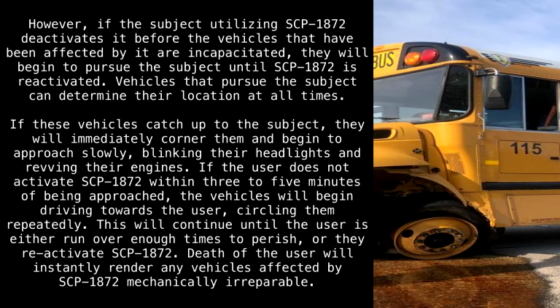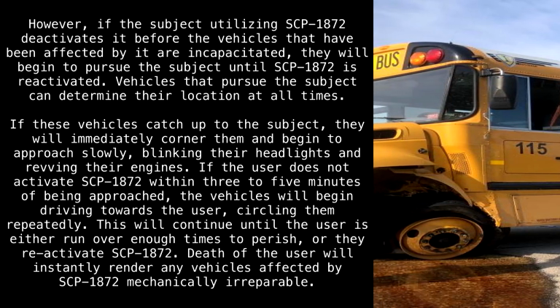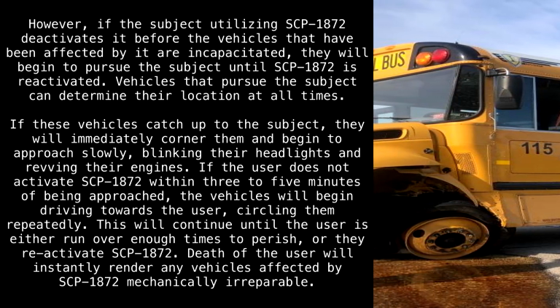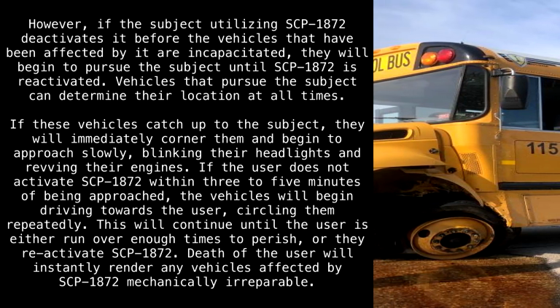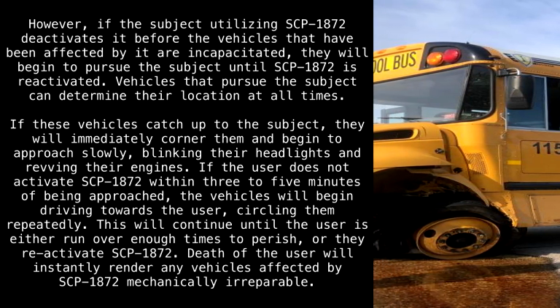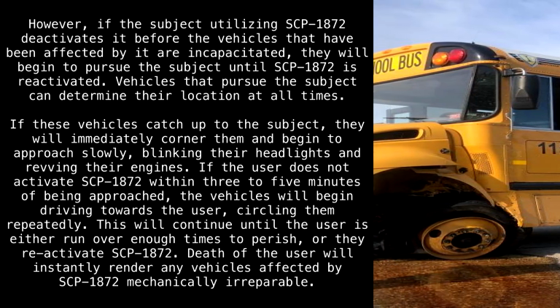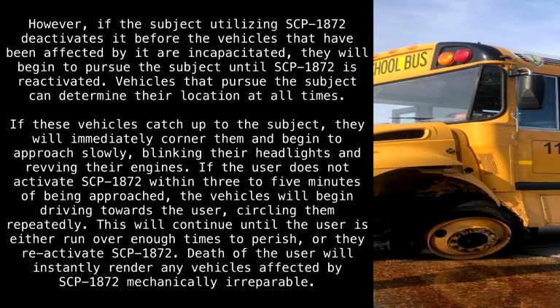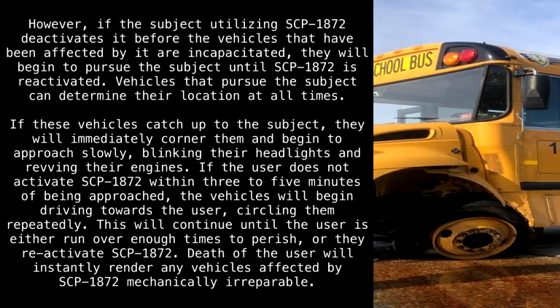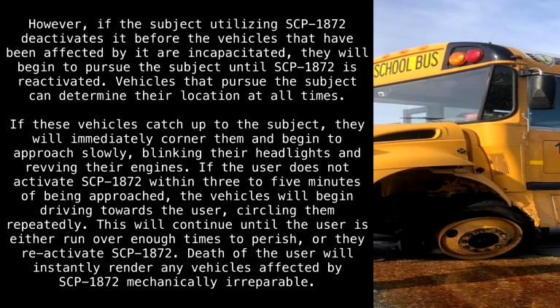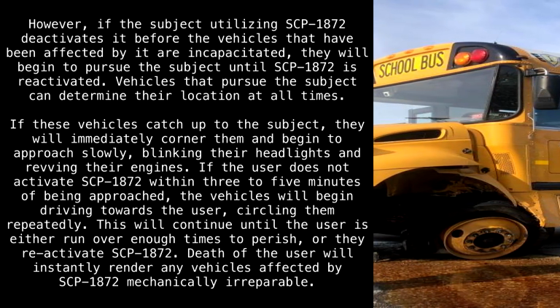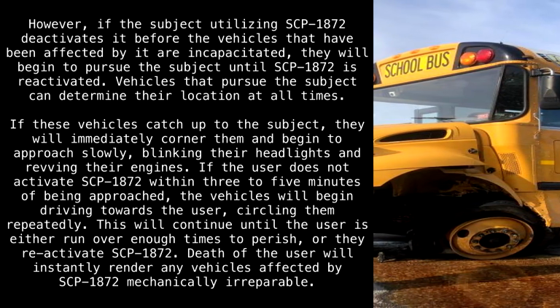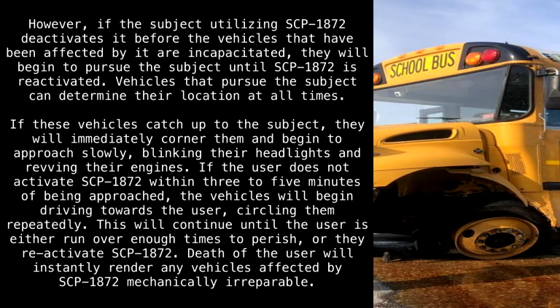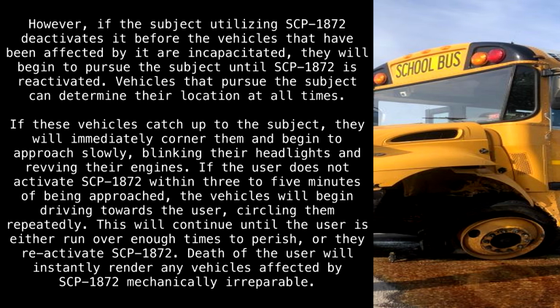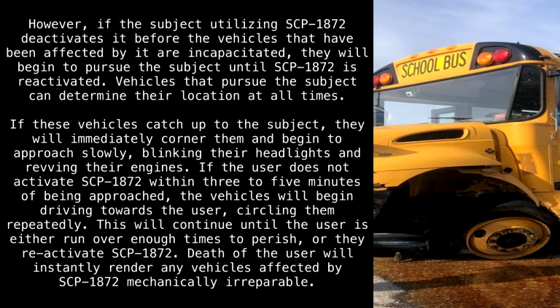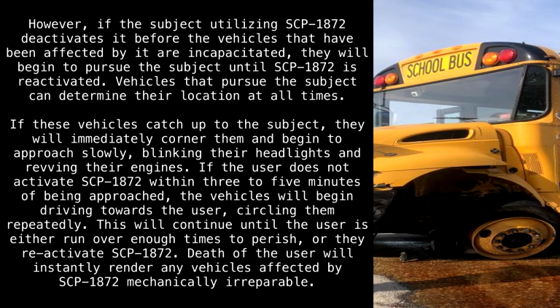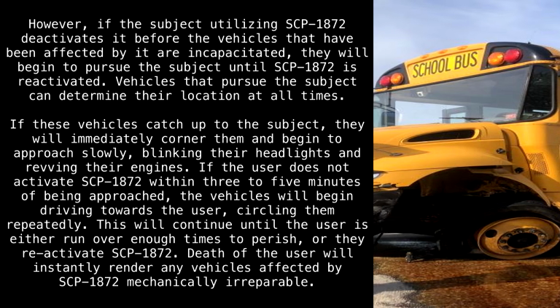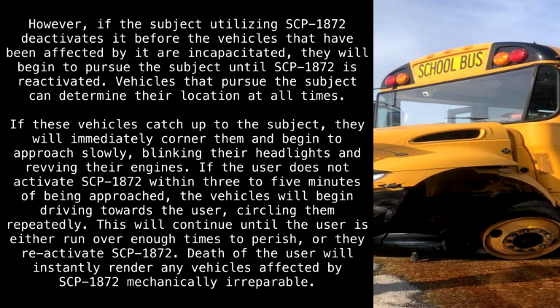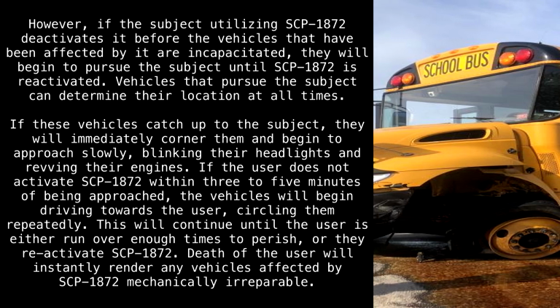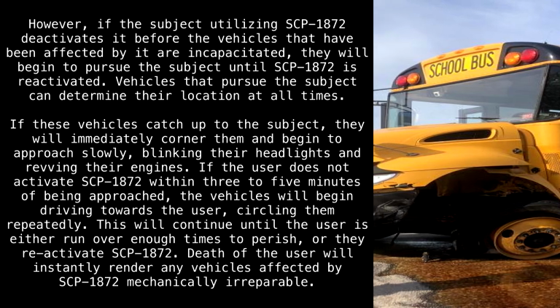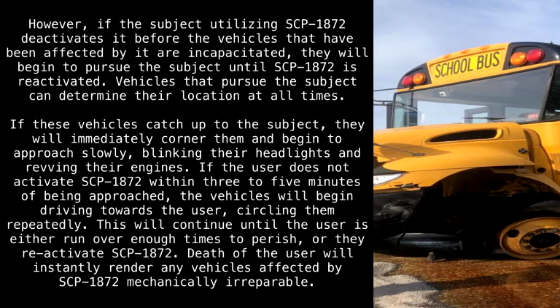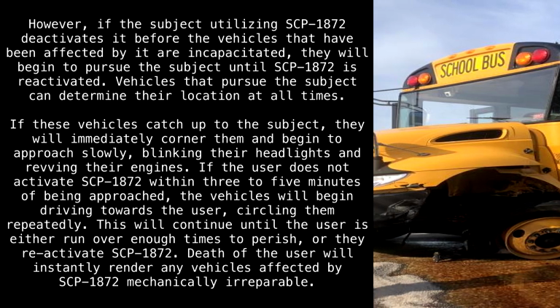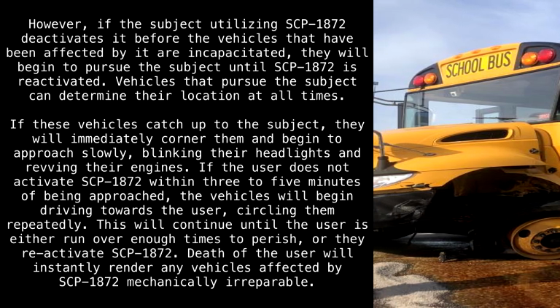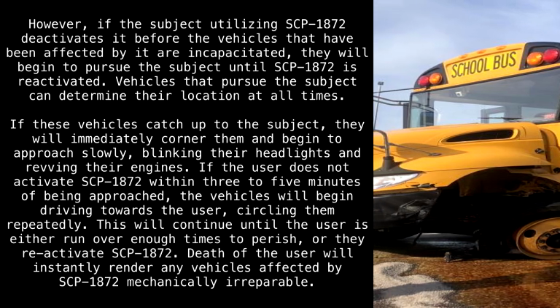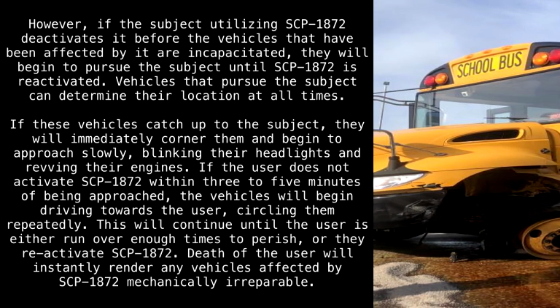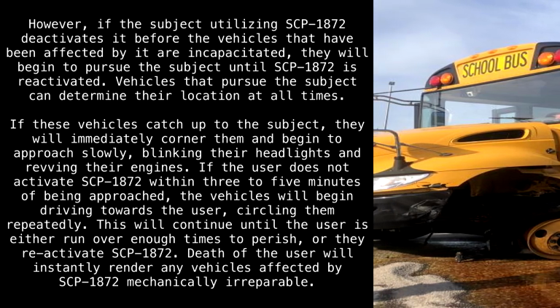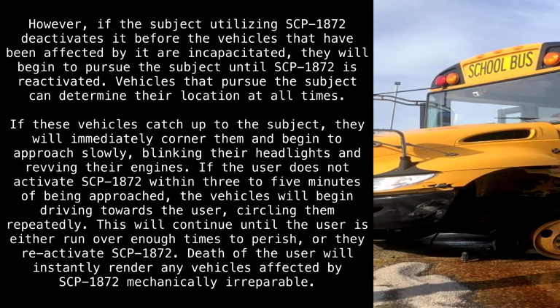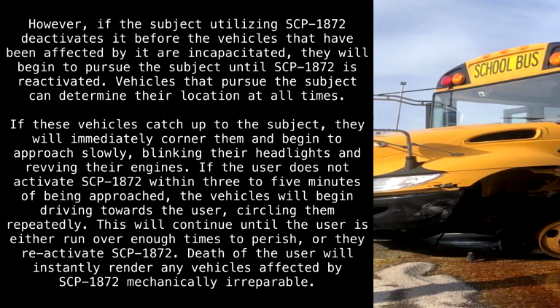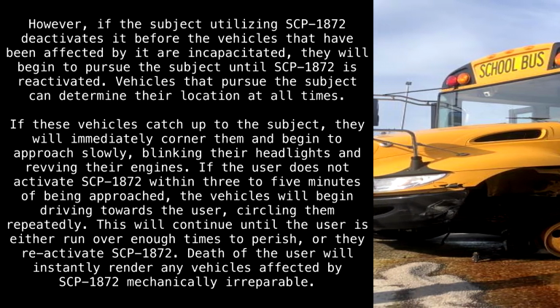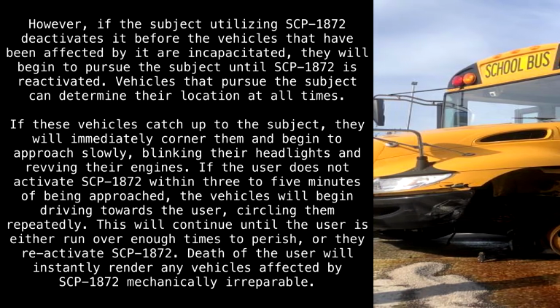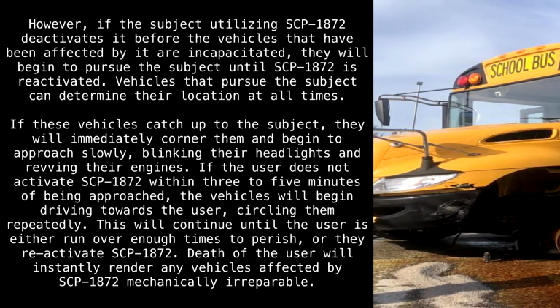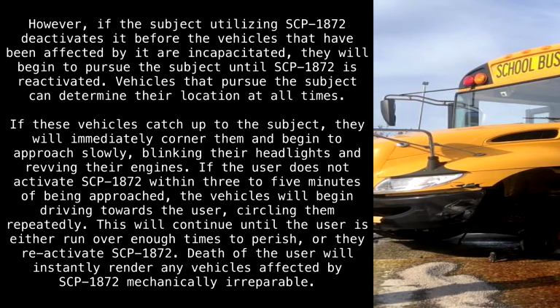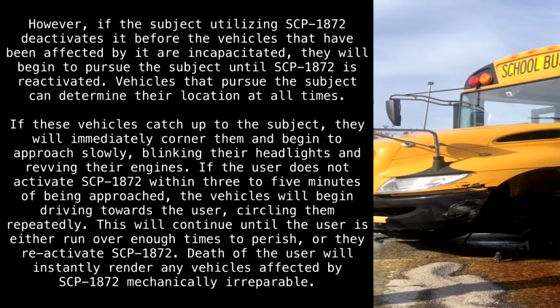Death of the user will instantly render any vehicles affected by SCP-1872 mechanically irreparable.